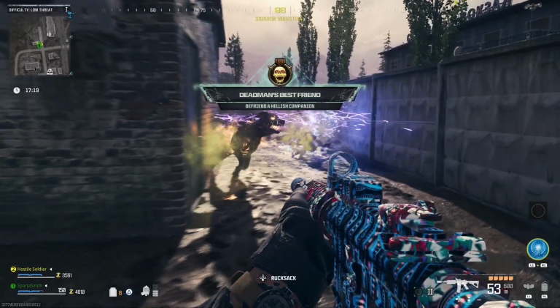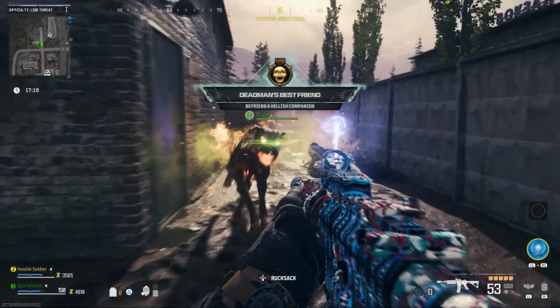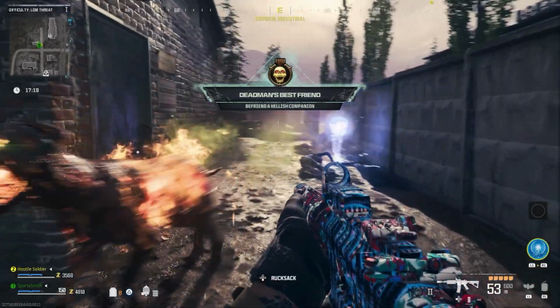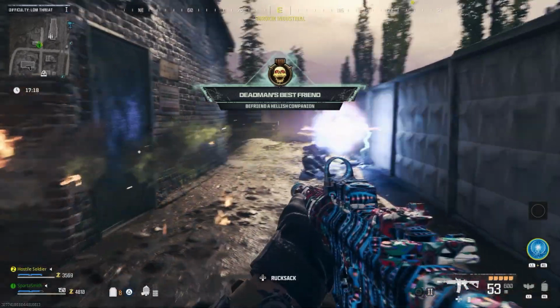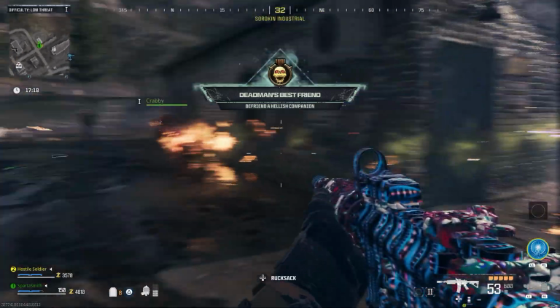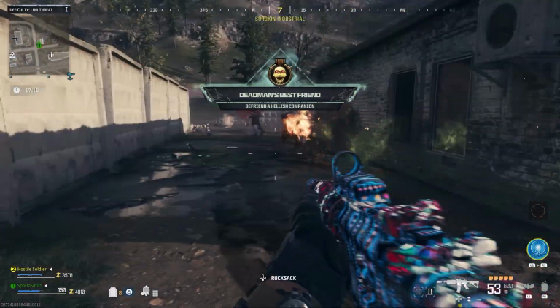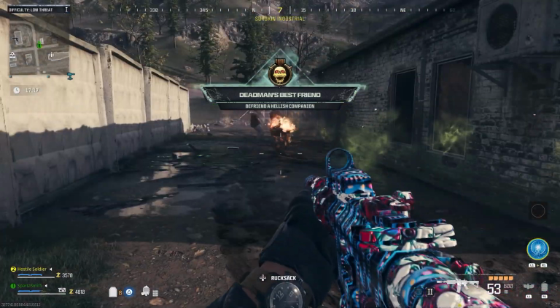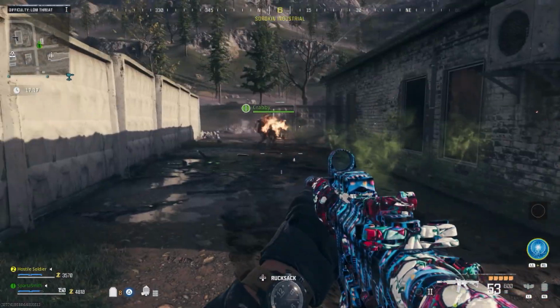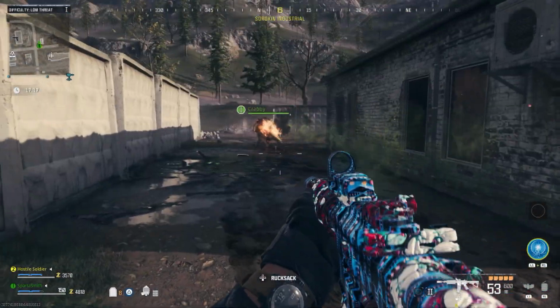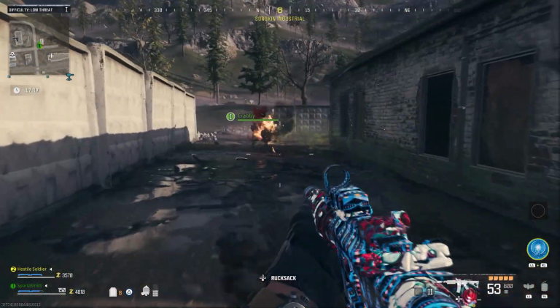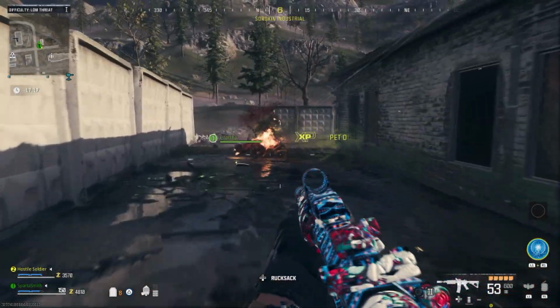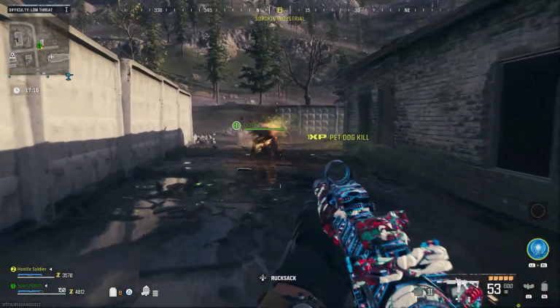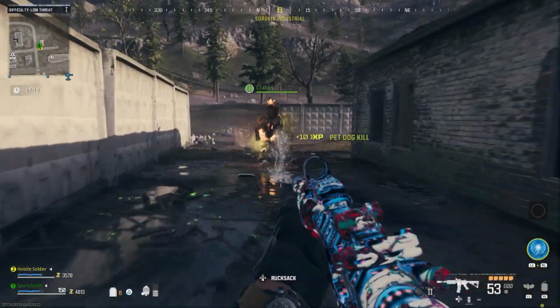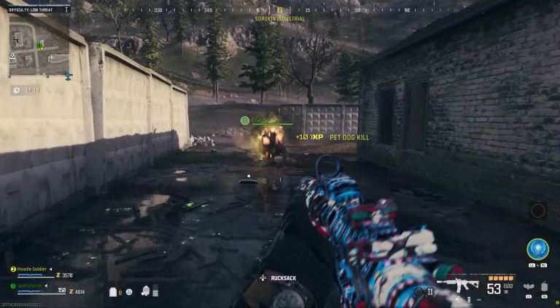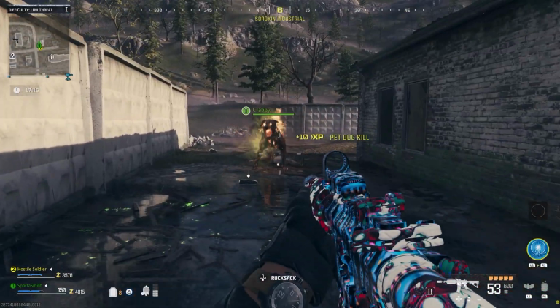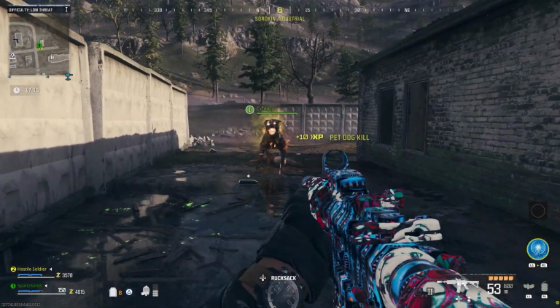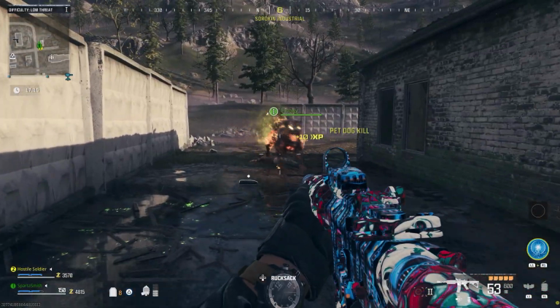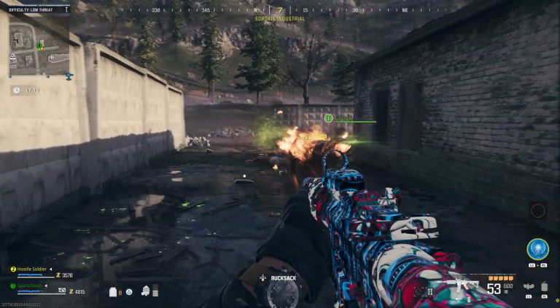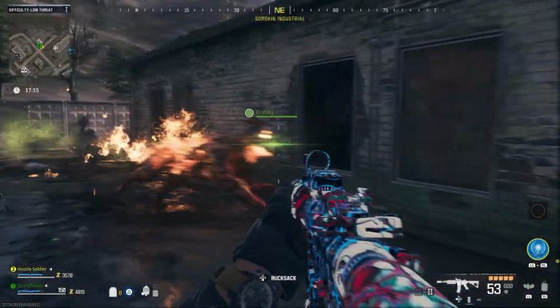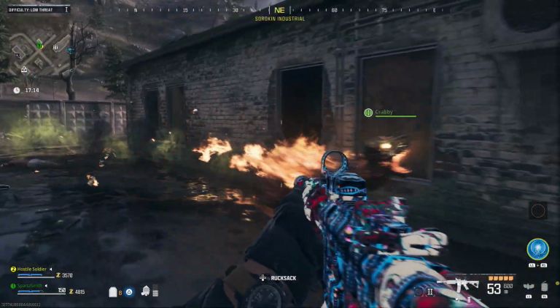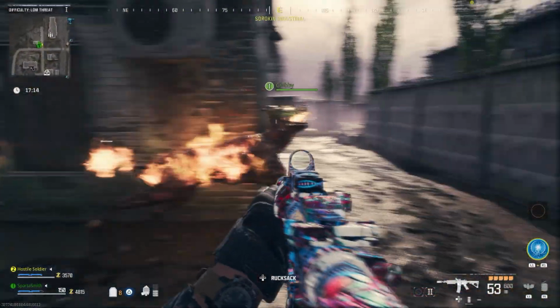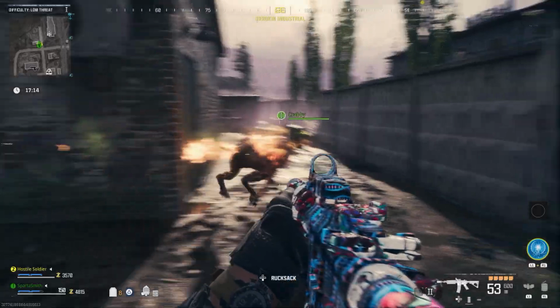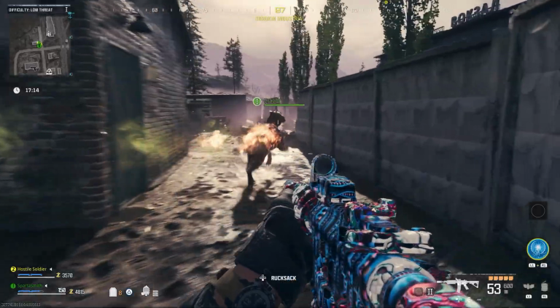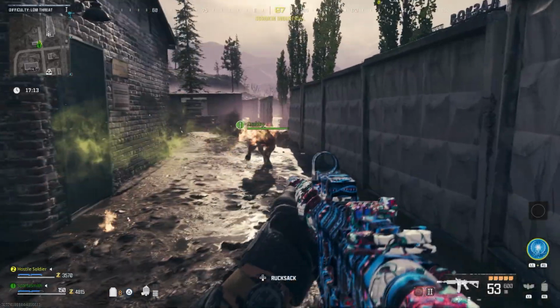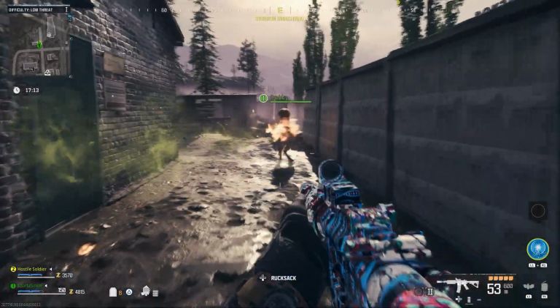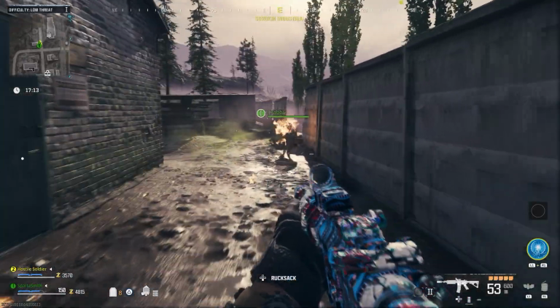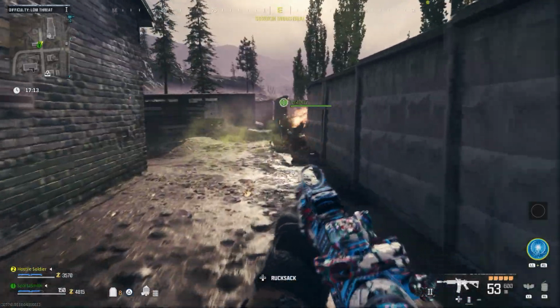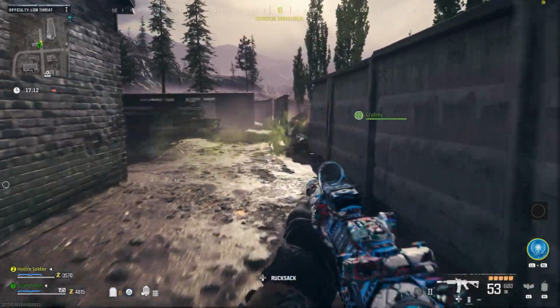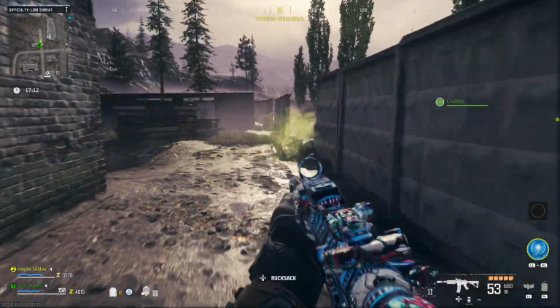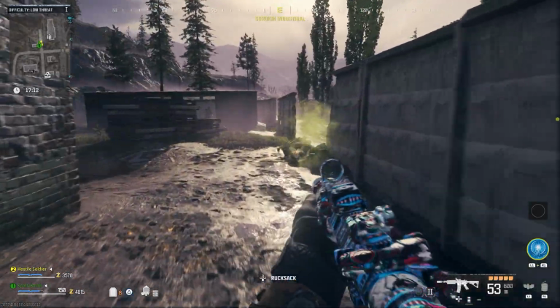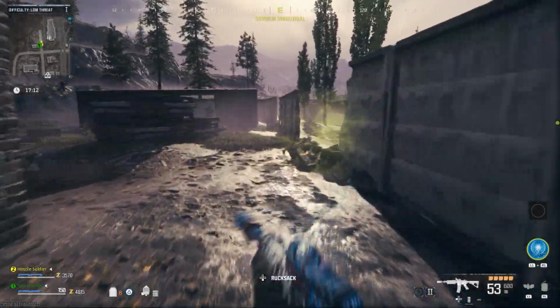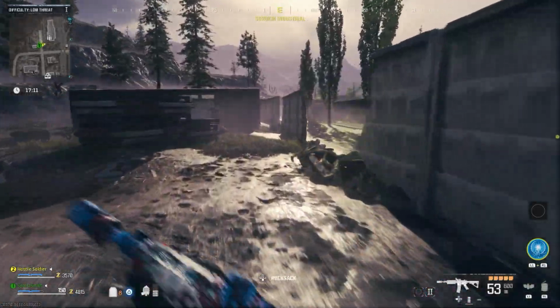Then bring it to a doghouse. The doghouses only appear when you're close on the map, so you have to be near one before you can see it. That's a quick, nice, and easy way to get it when you're back in the game.